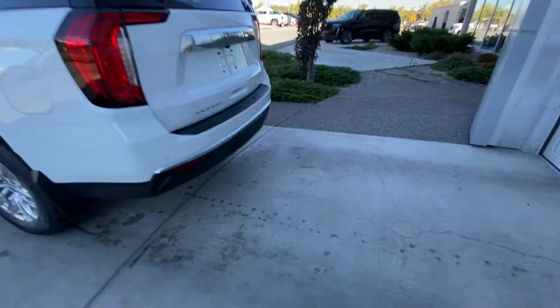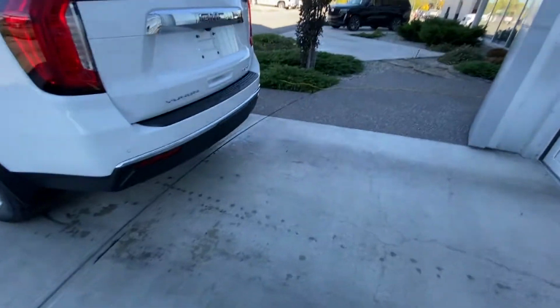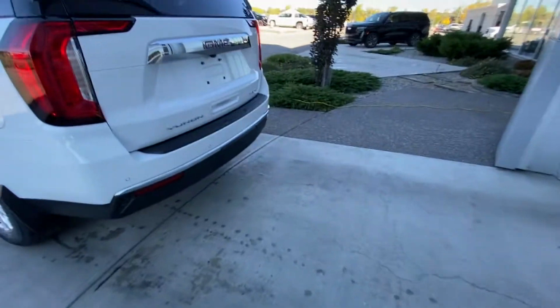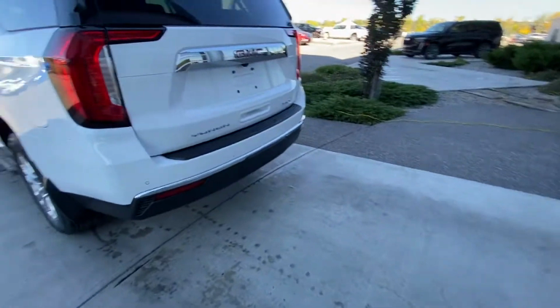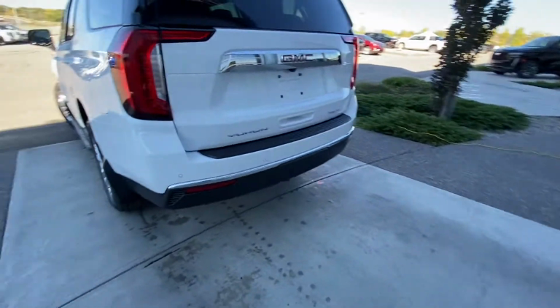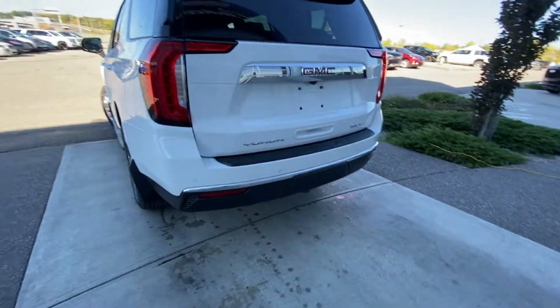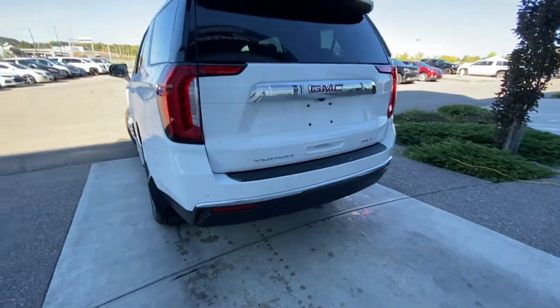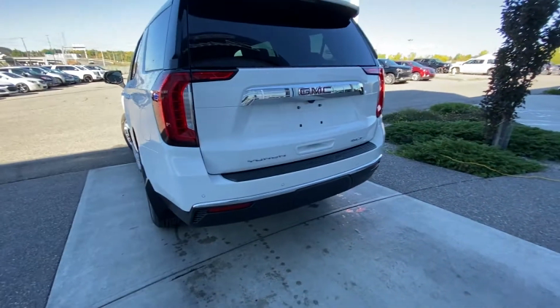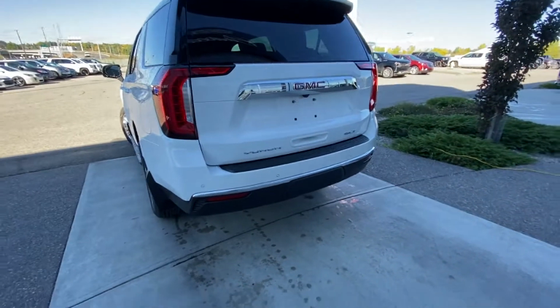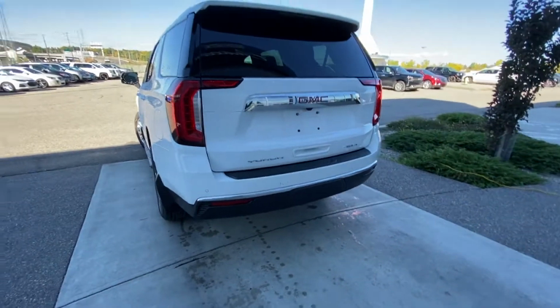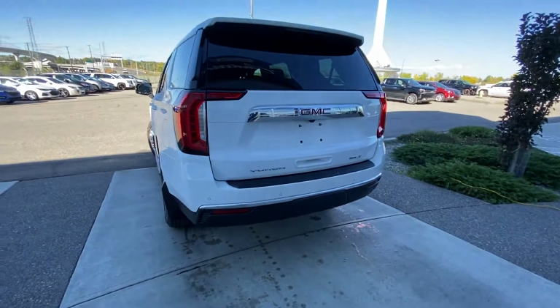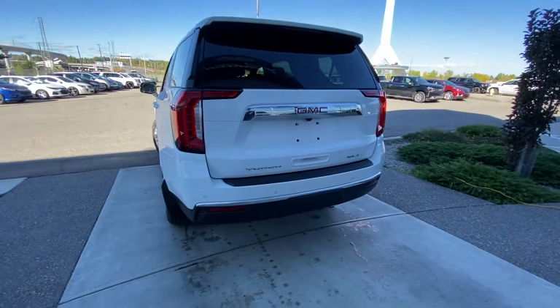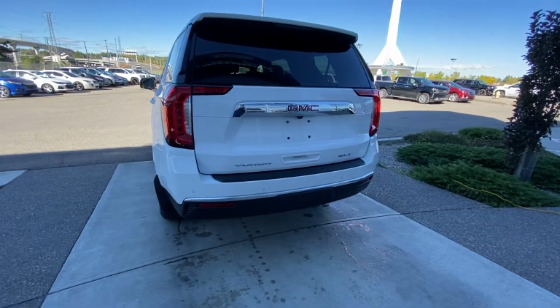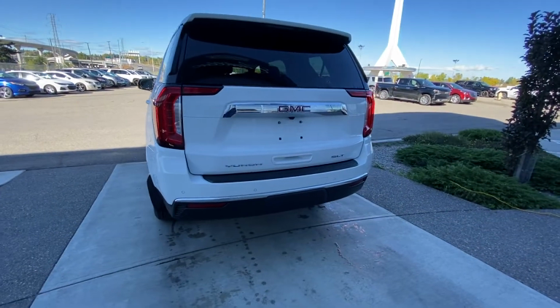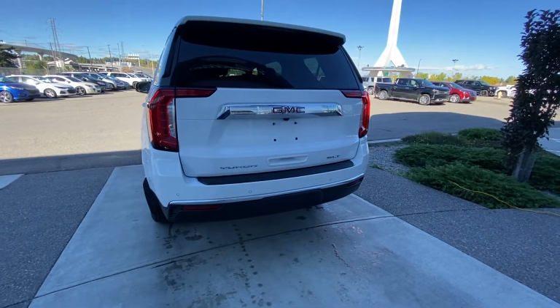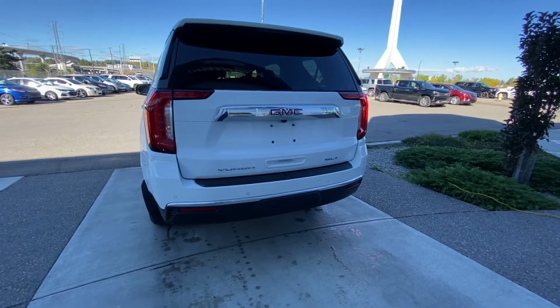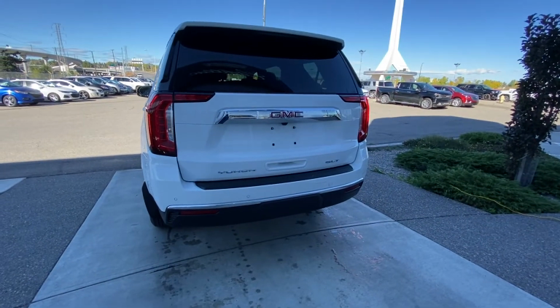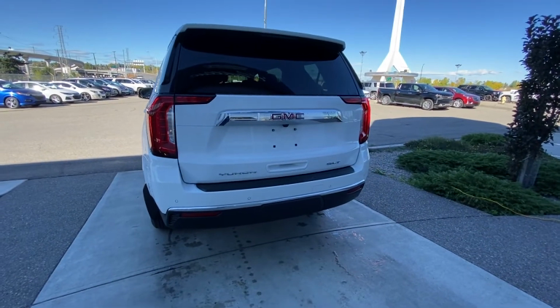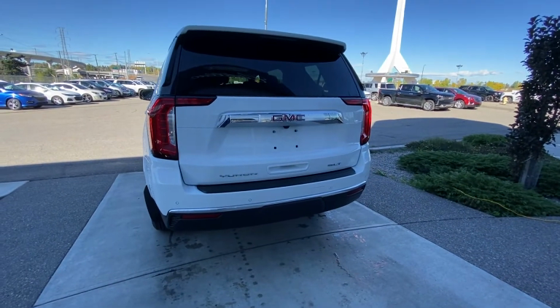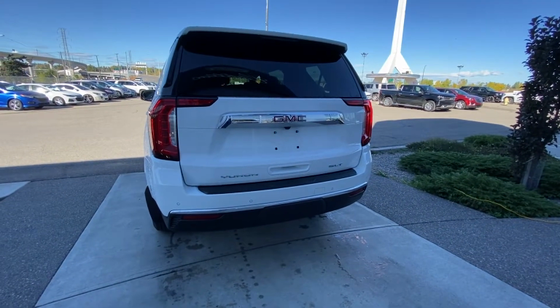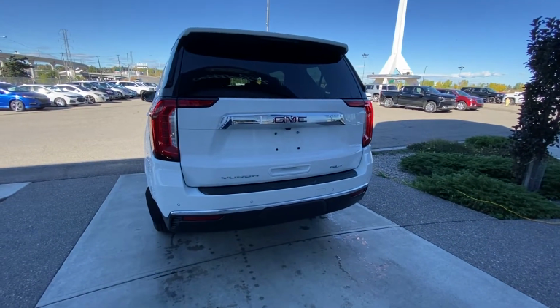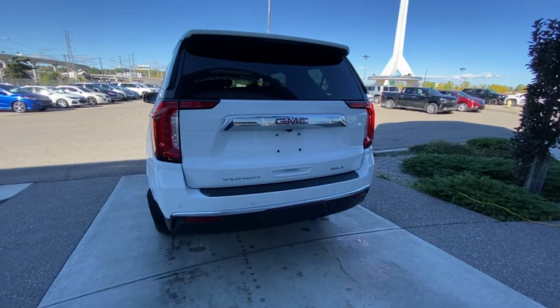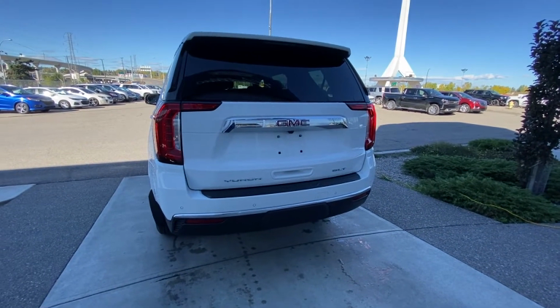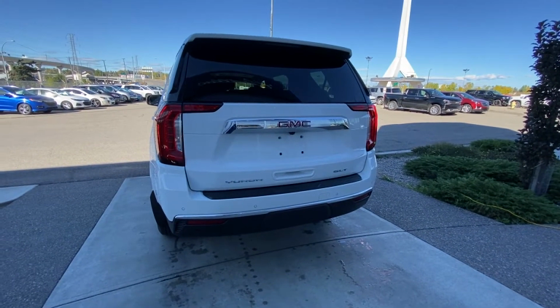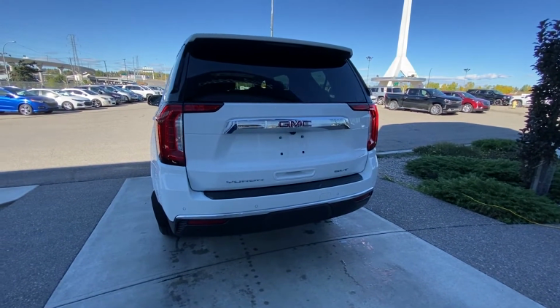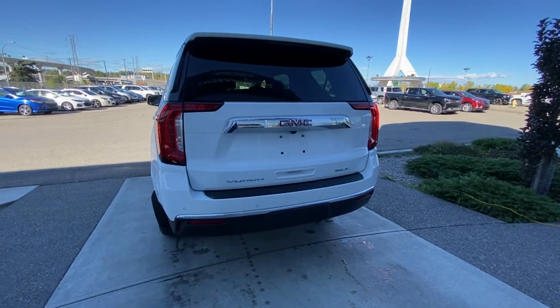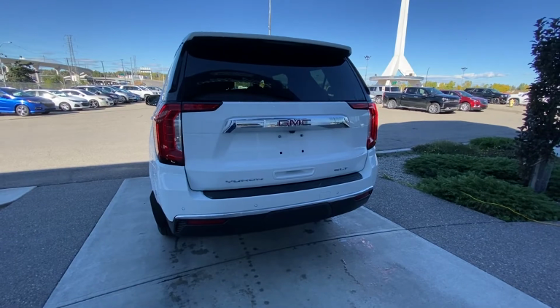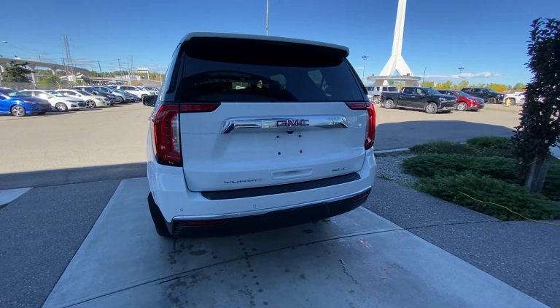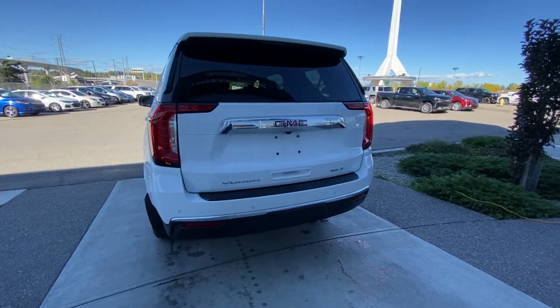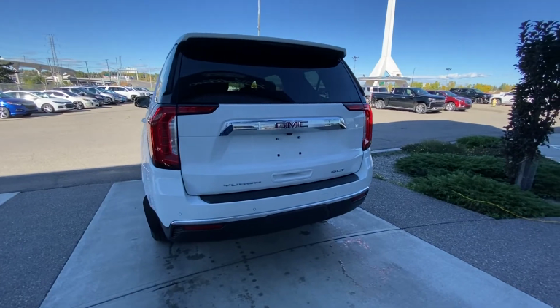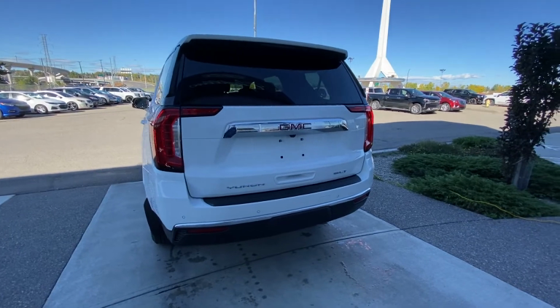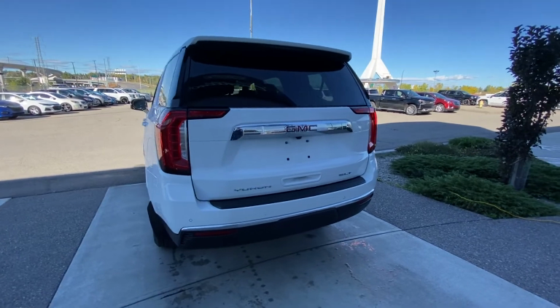At the back of the vehicle we have rear parking sensors, a trailer tow package, LED brake lights, and a backup camera as well.